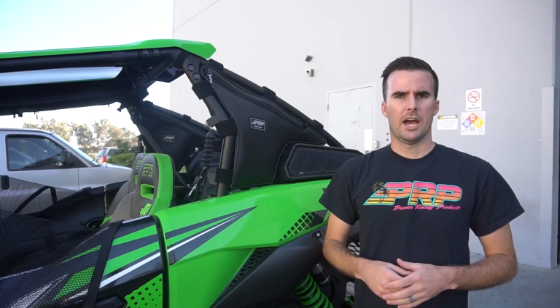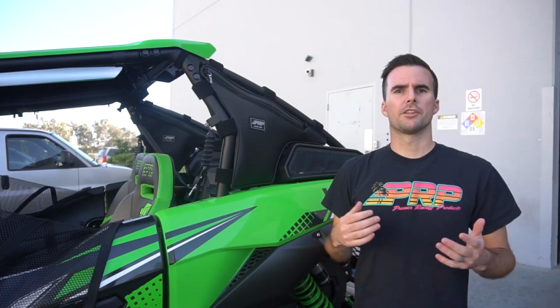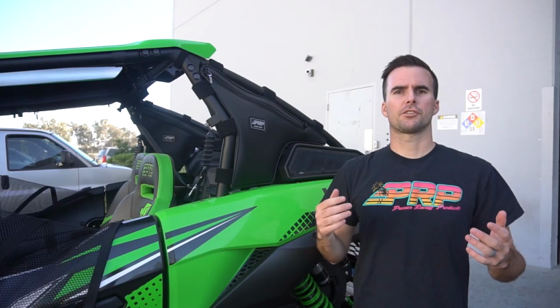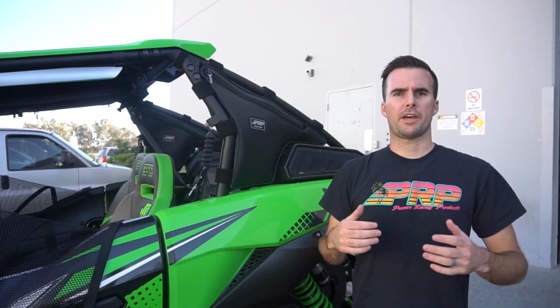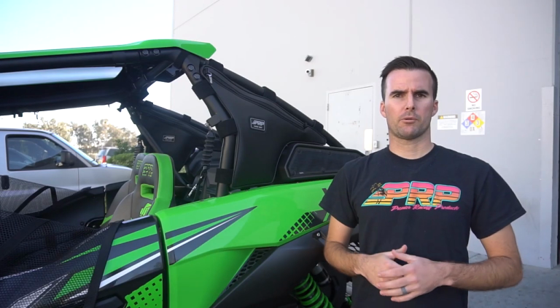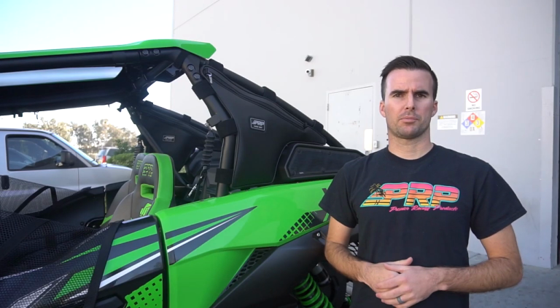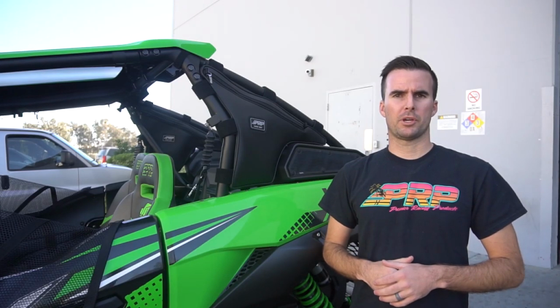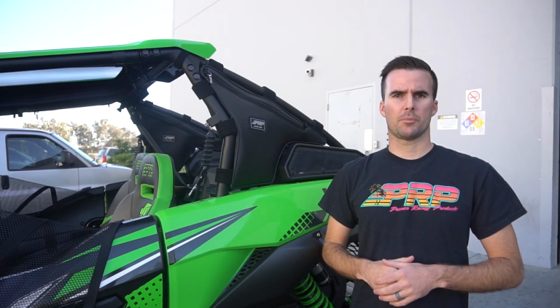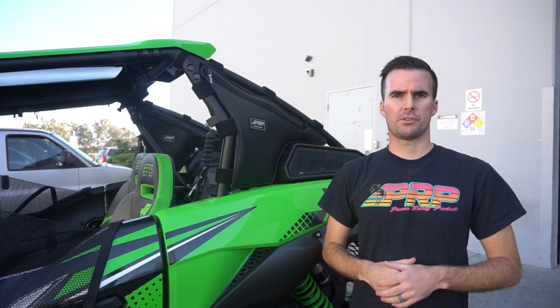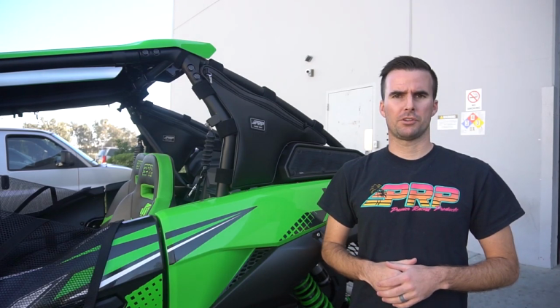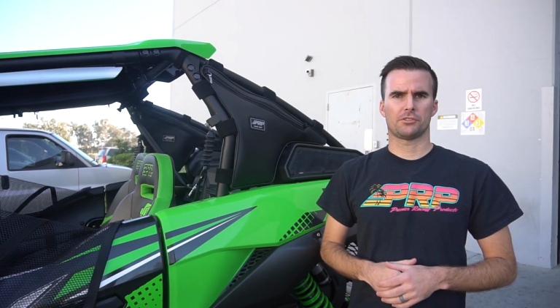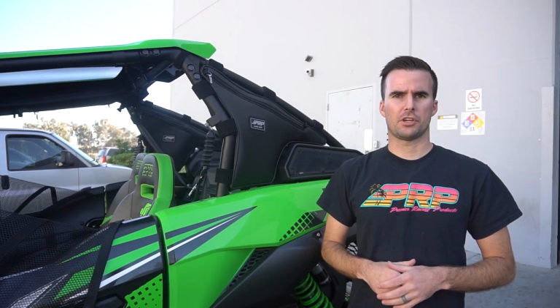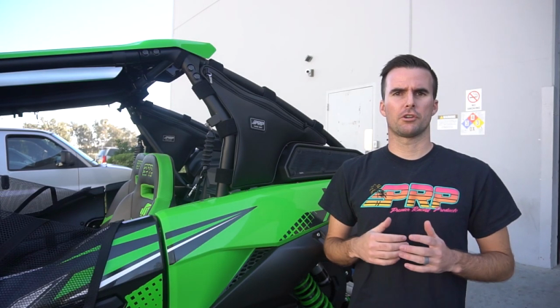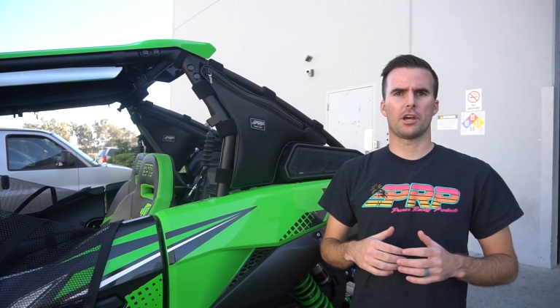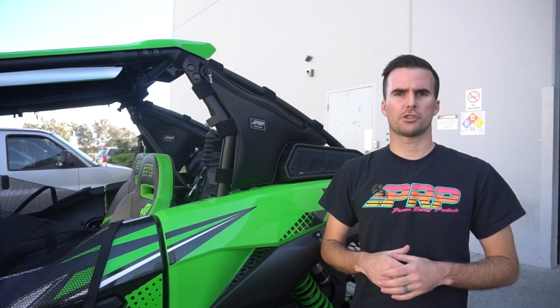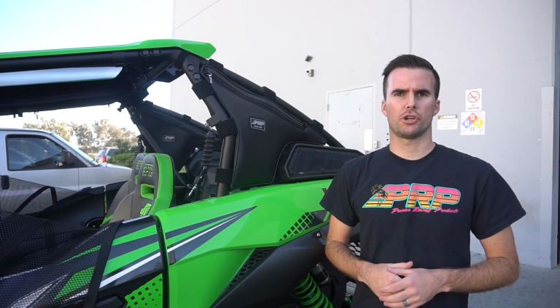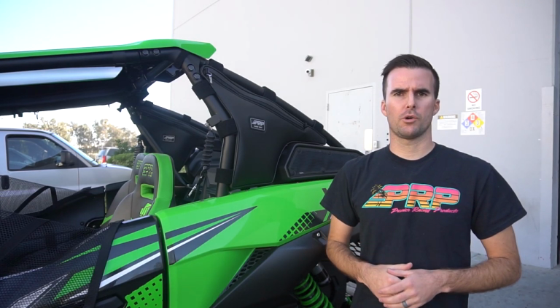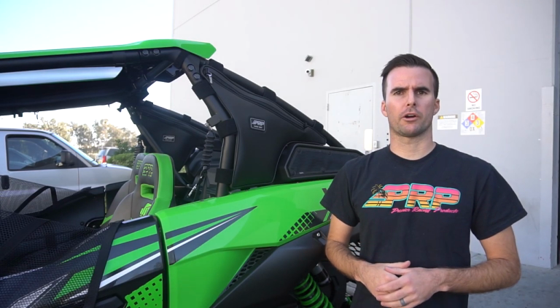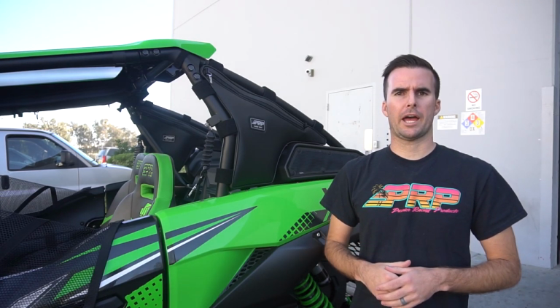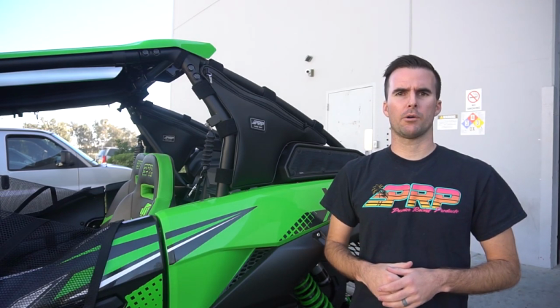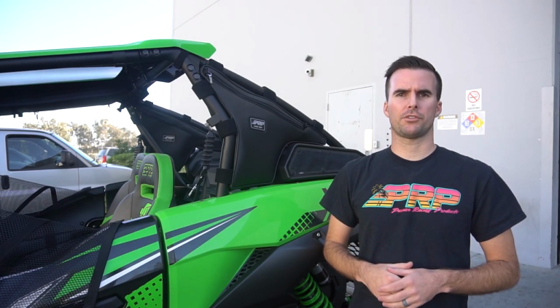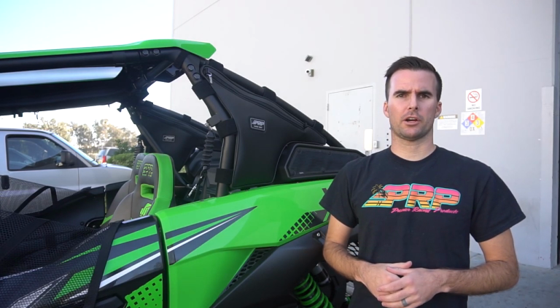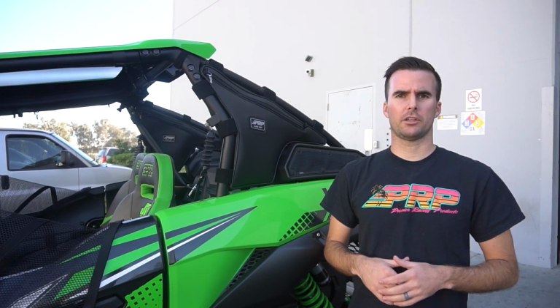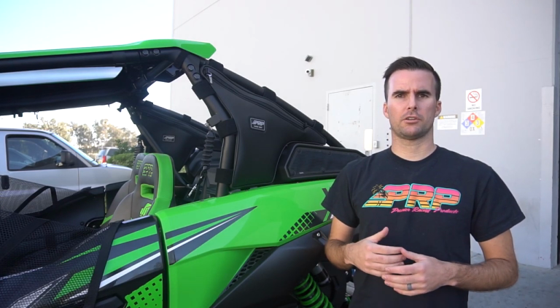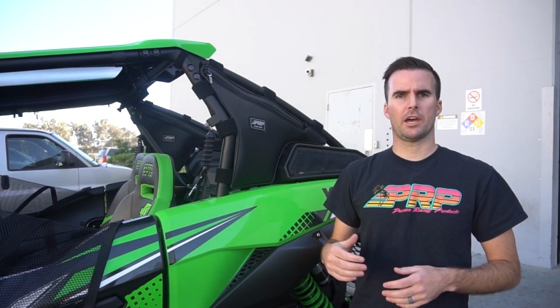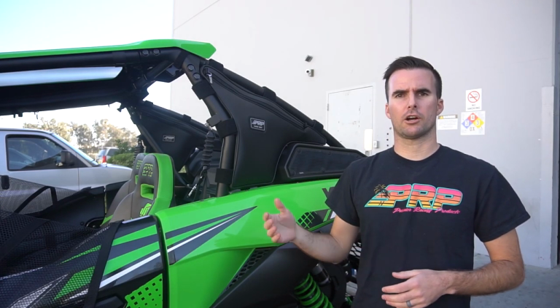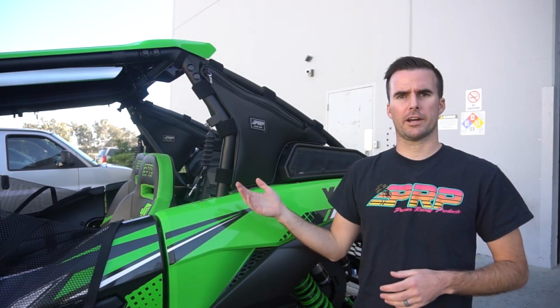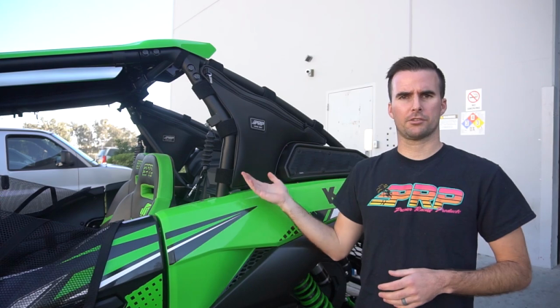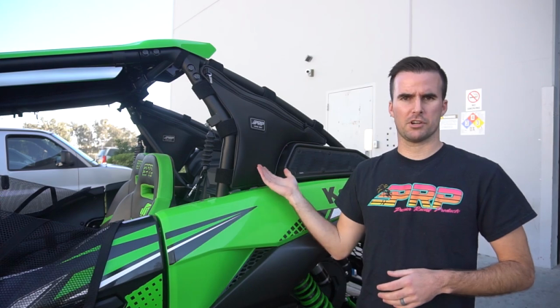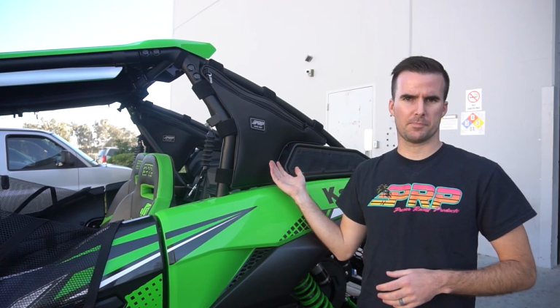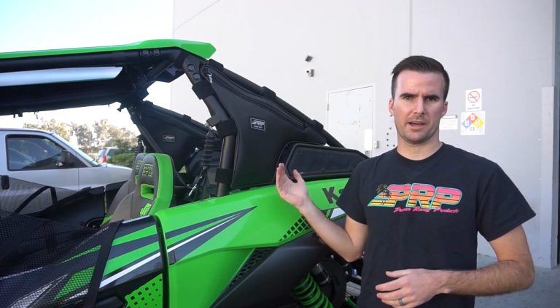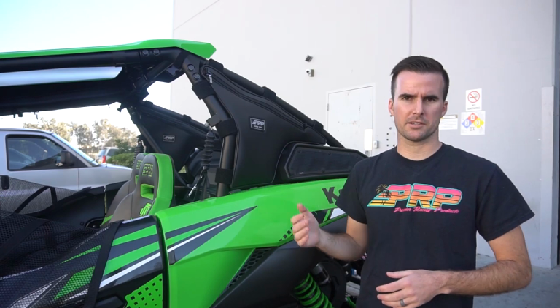Hey, this is Zach with PRP Seats, here today to show you our Kawasaki KRX truss bags.